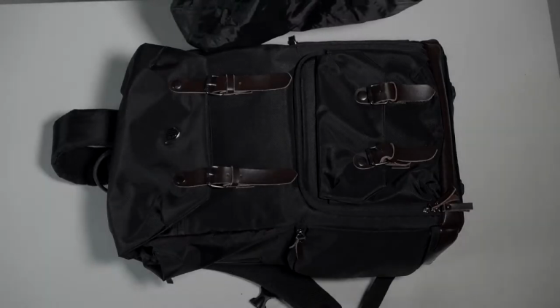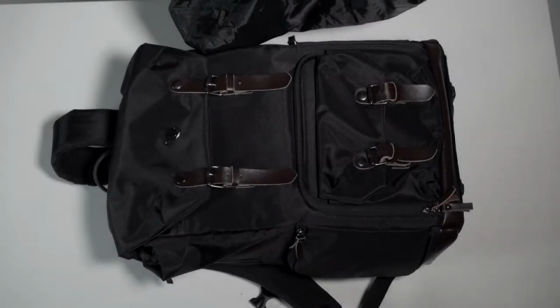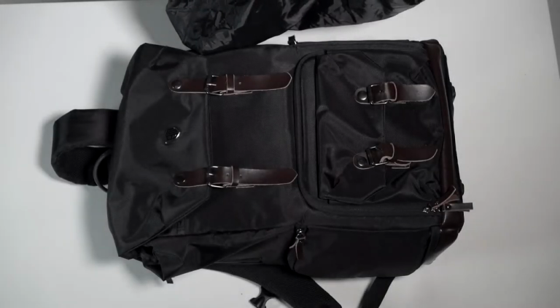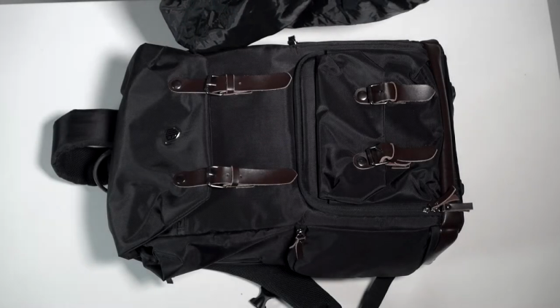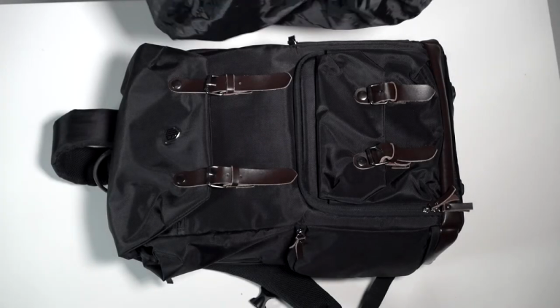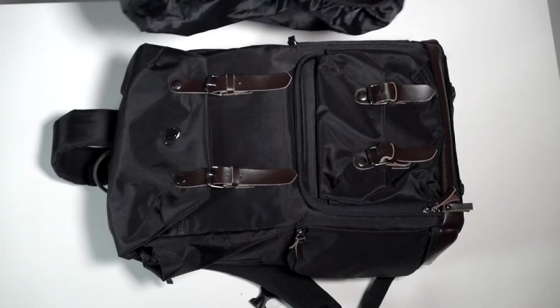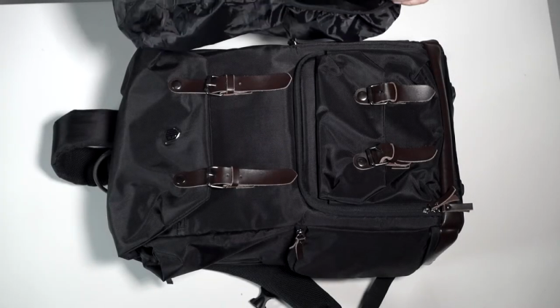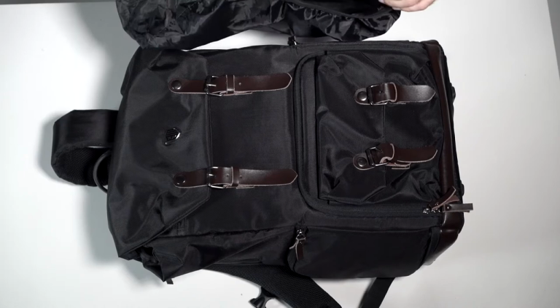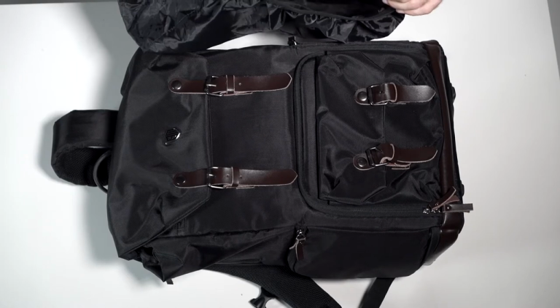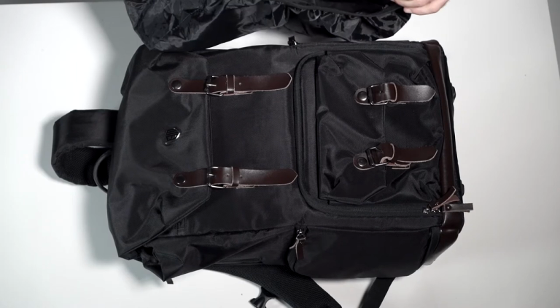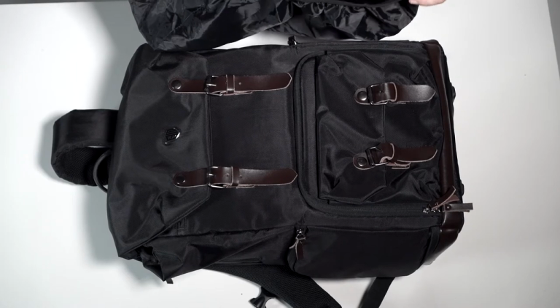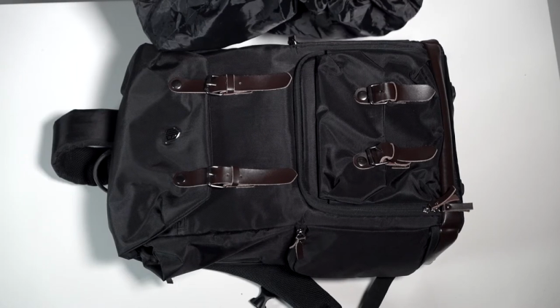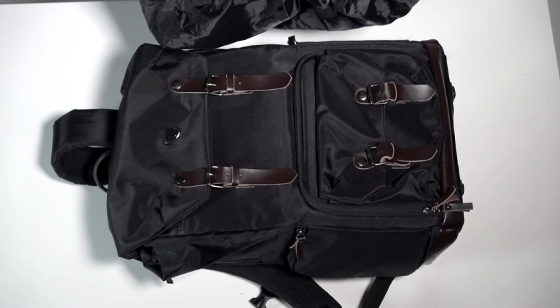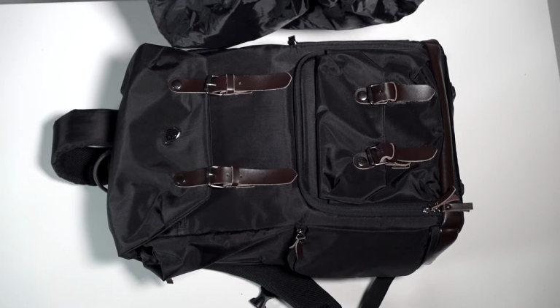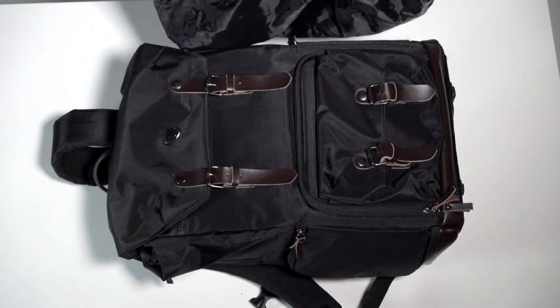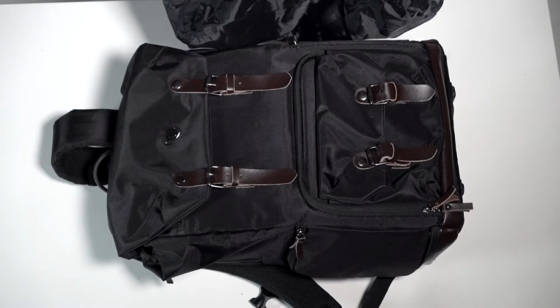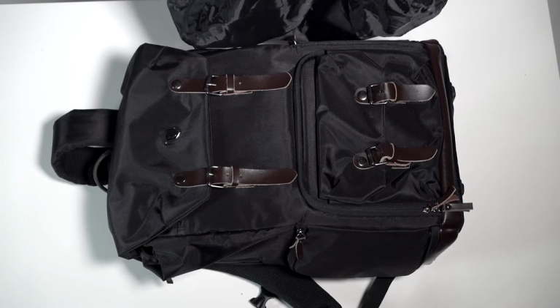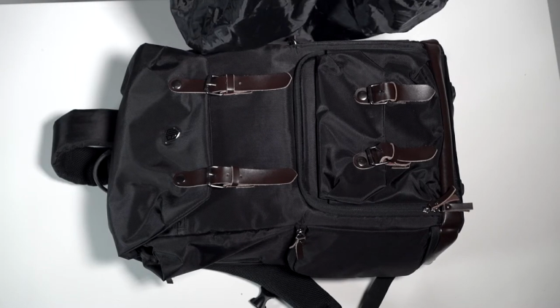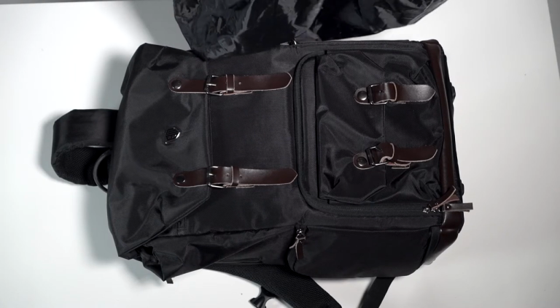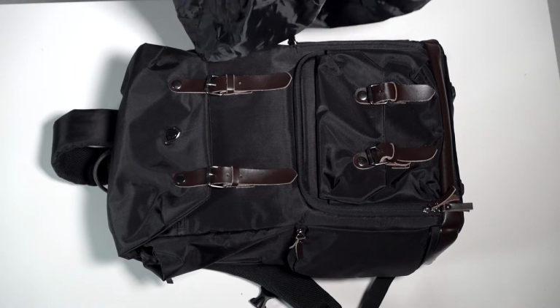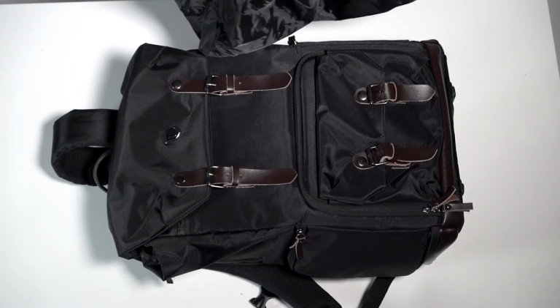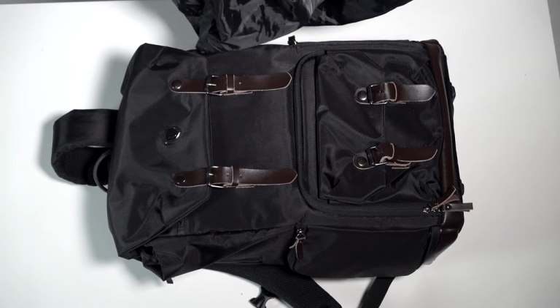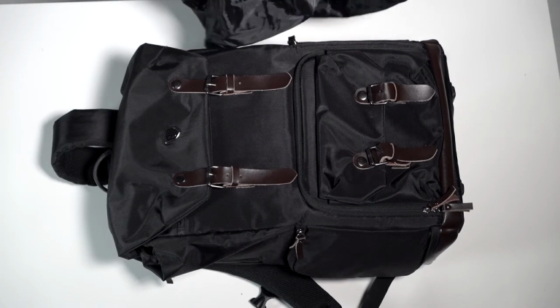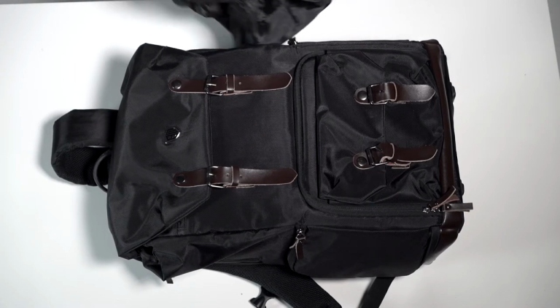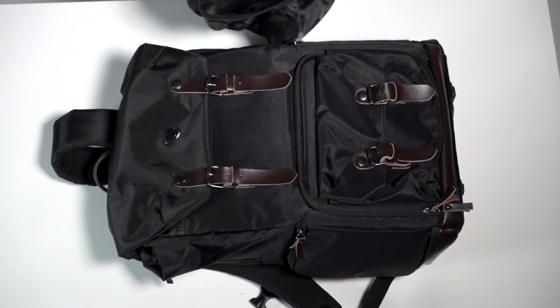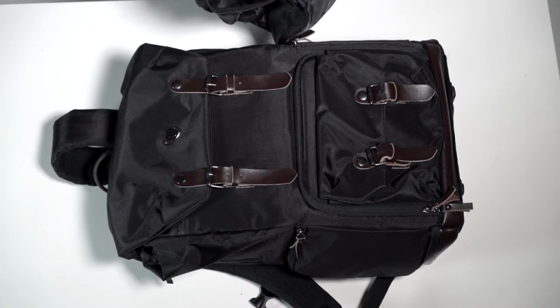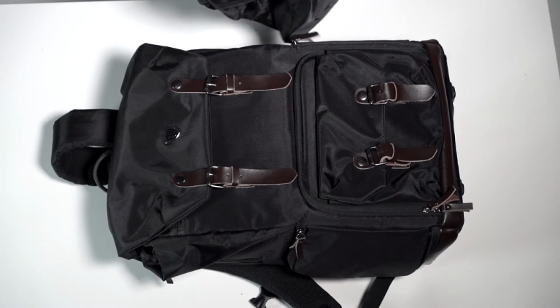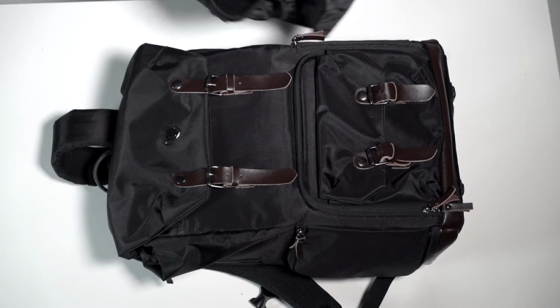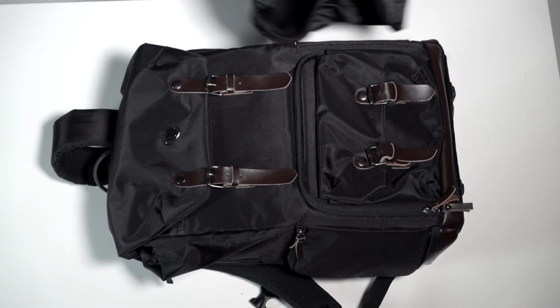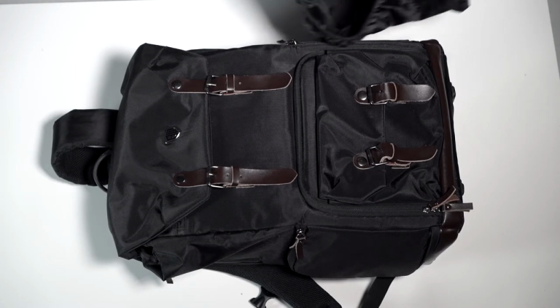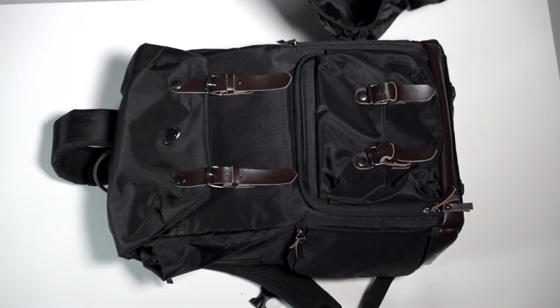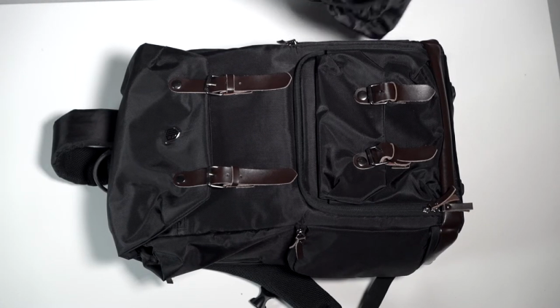In times of unexpected bad weather, the BagSmart also comes with a waterproof rain cover.